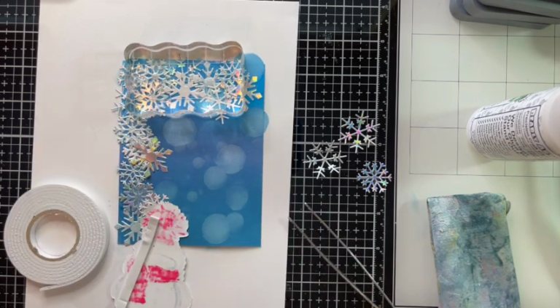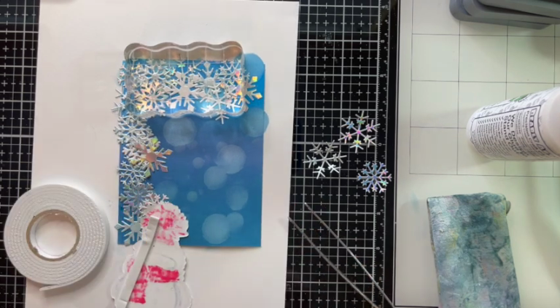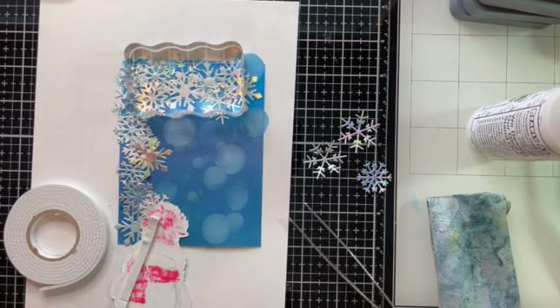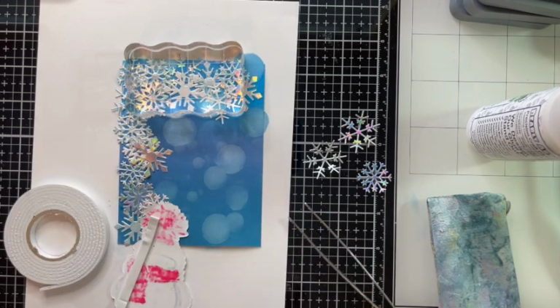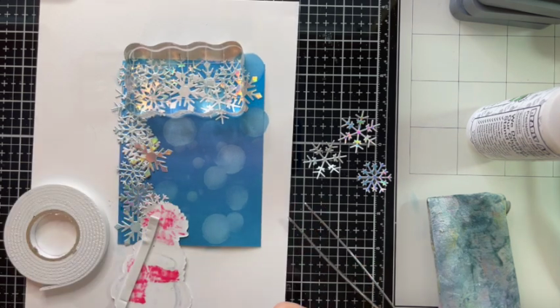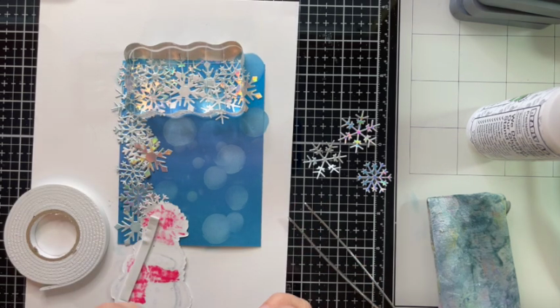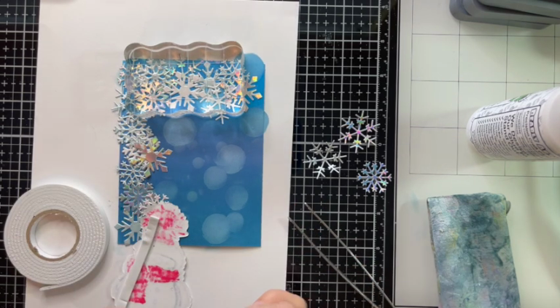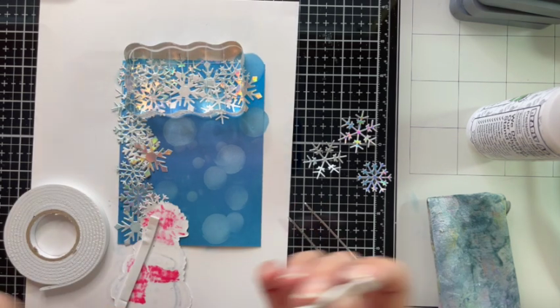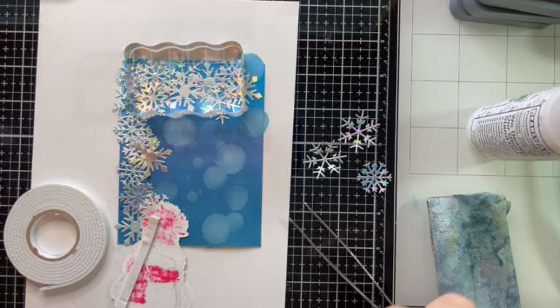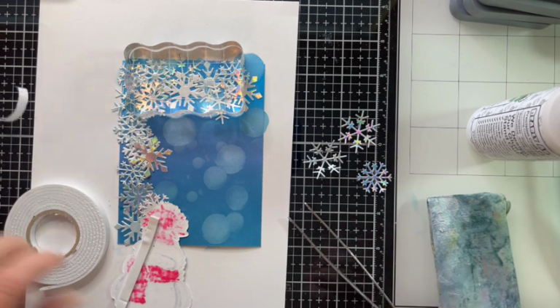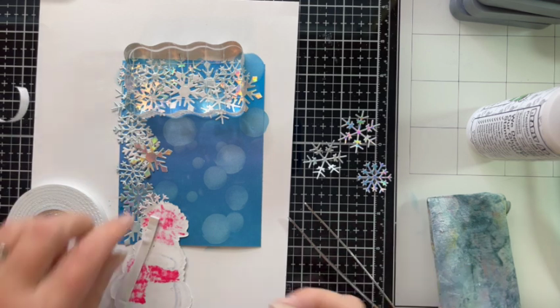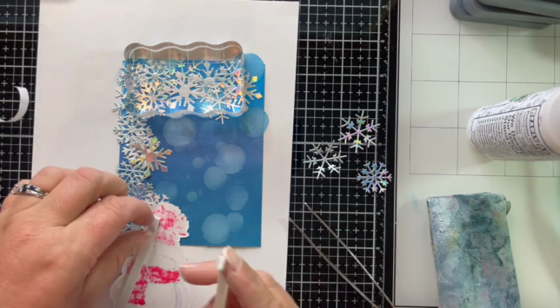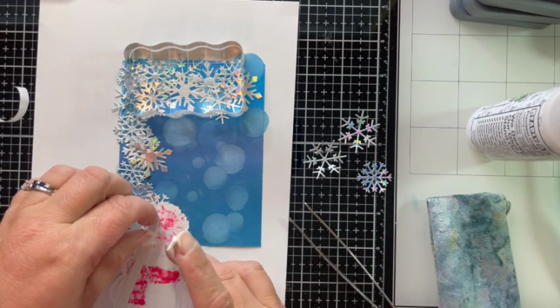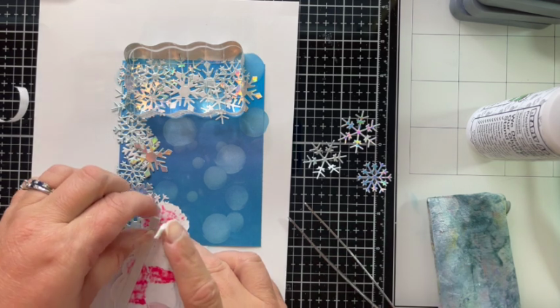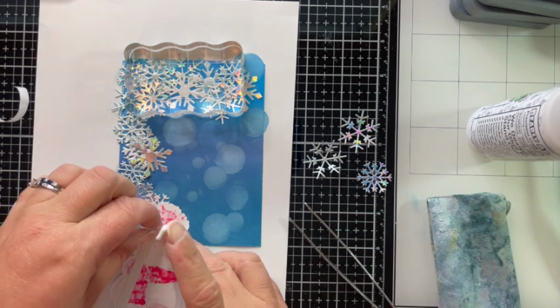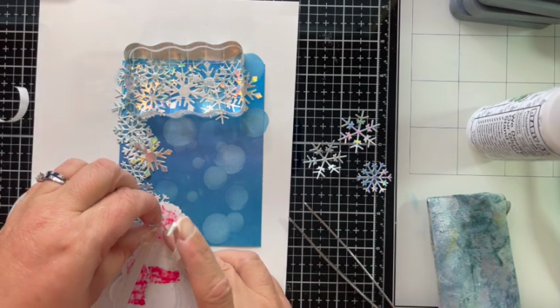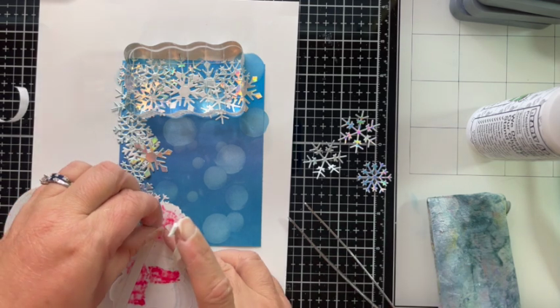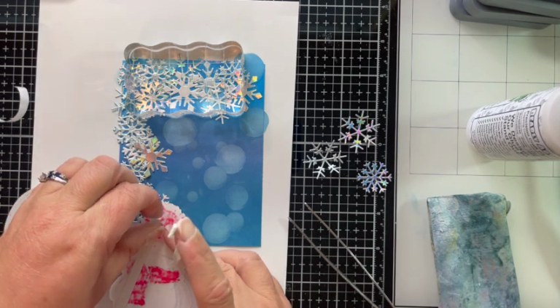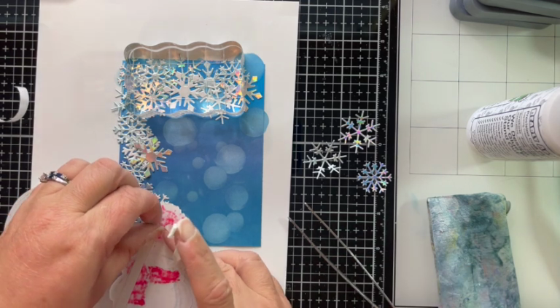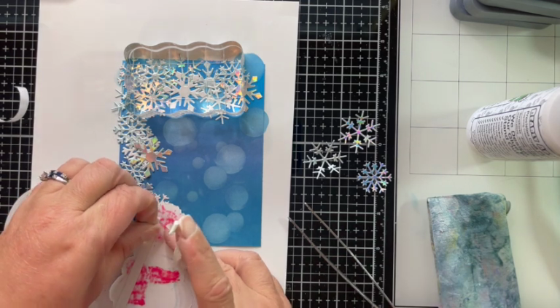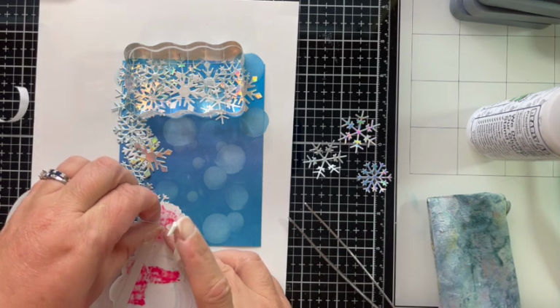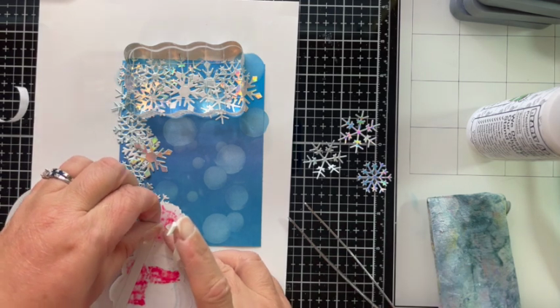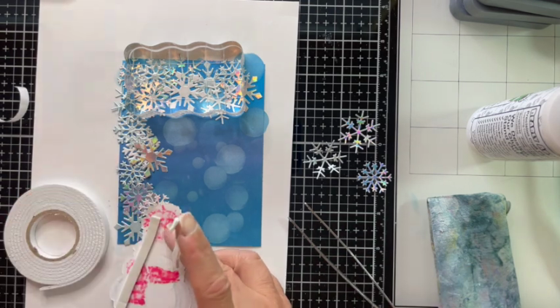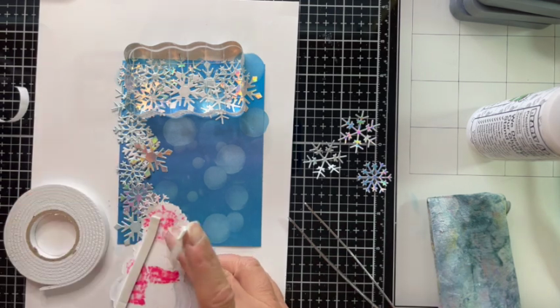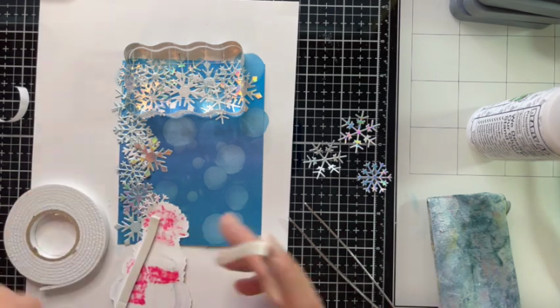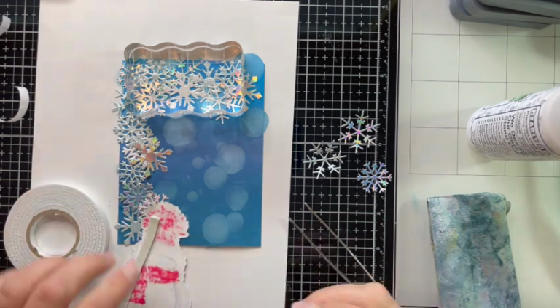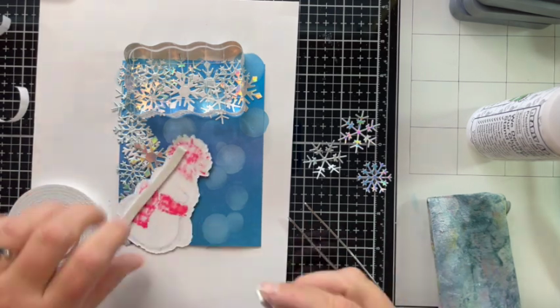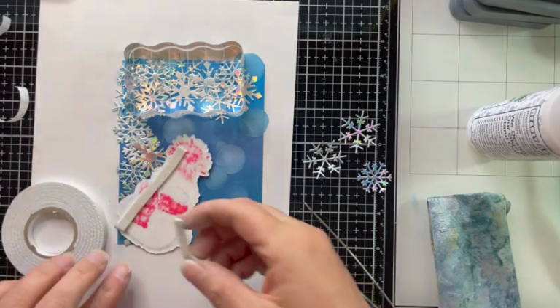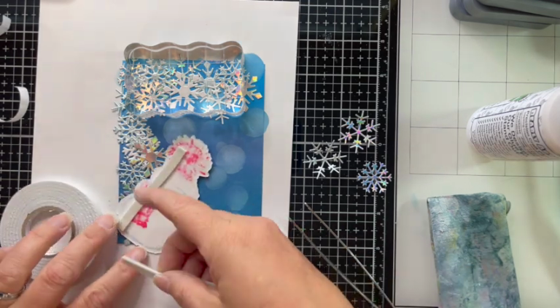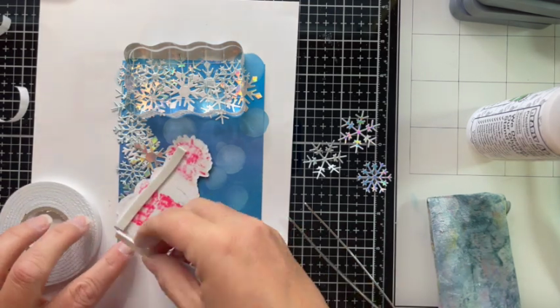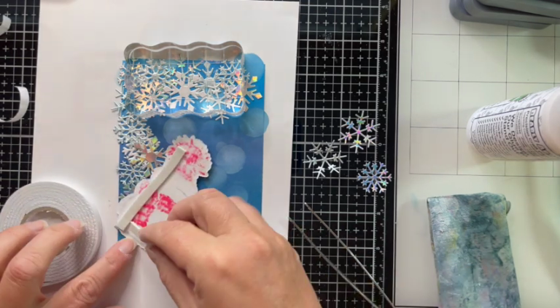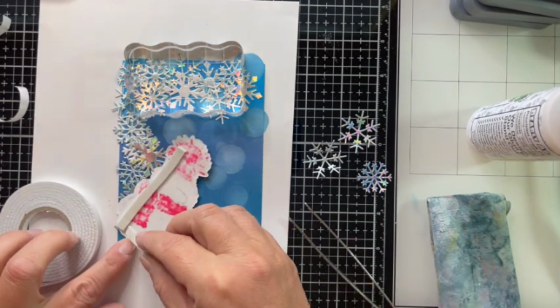I'm using some foam tape to pop Snowy up, since I glued down the snowflakes to make them flat.